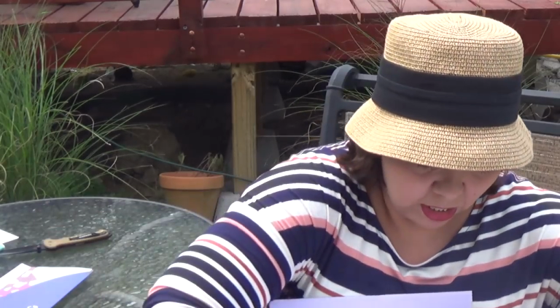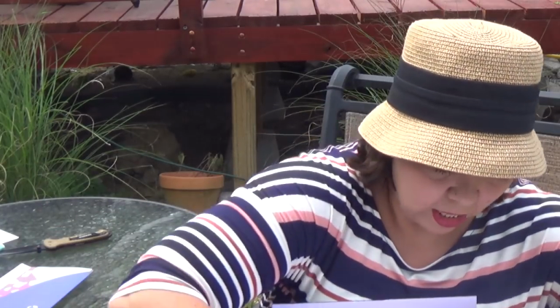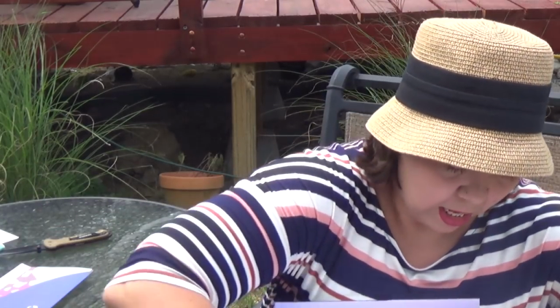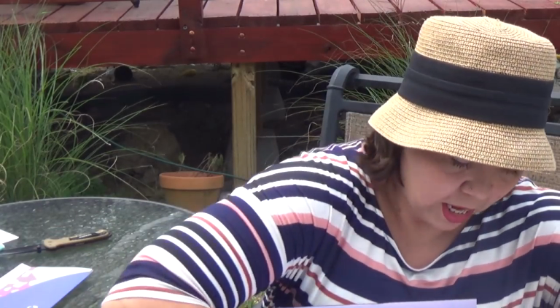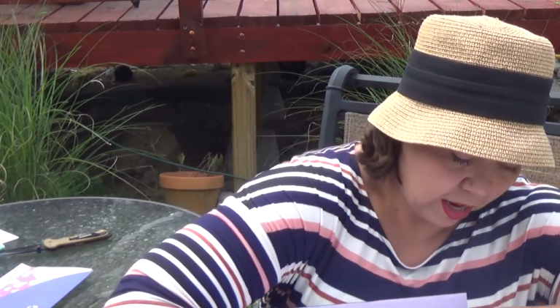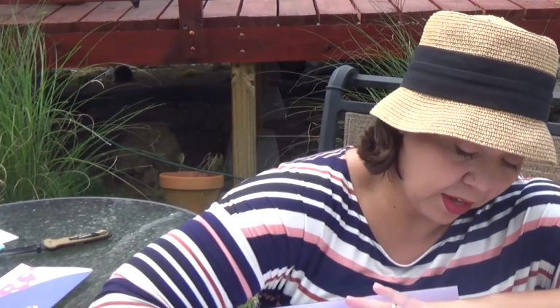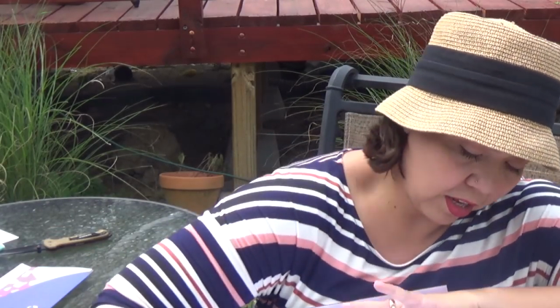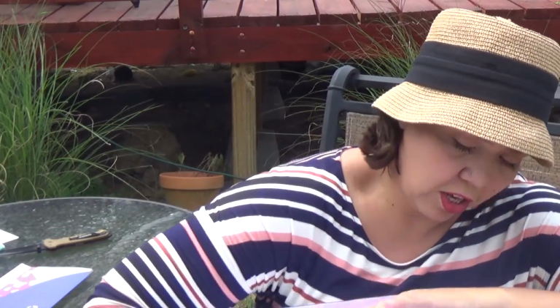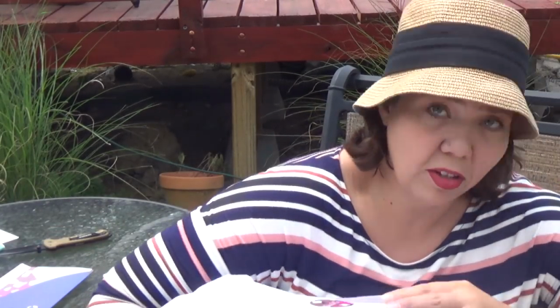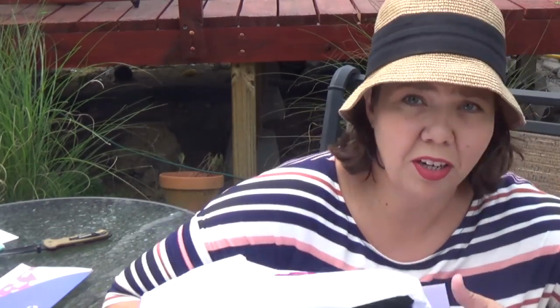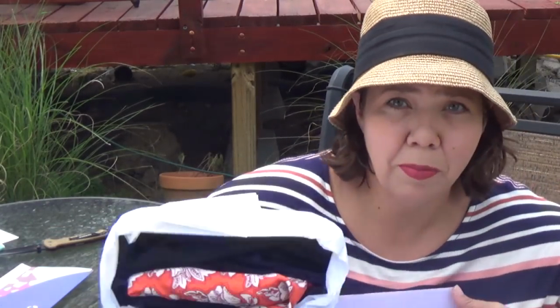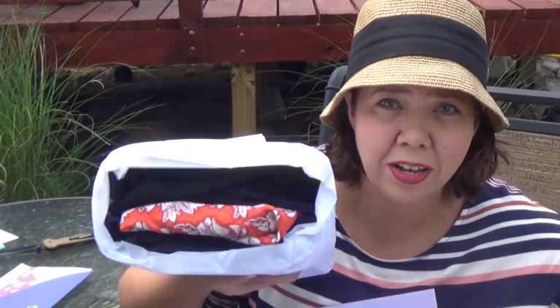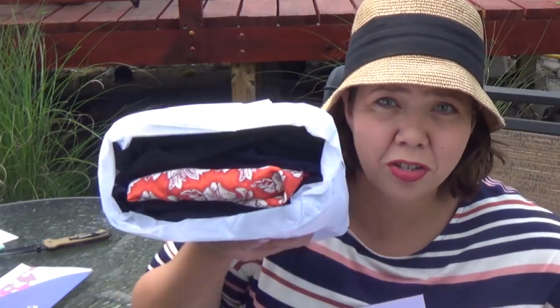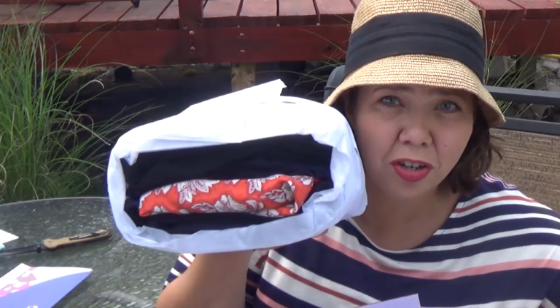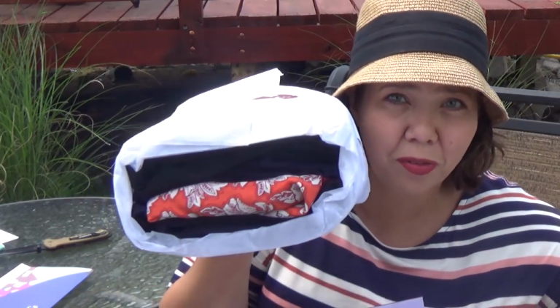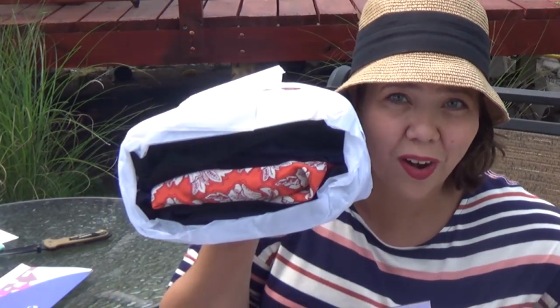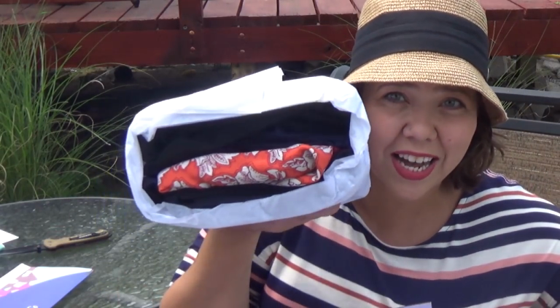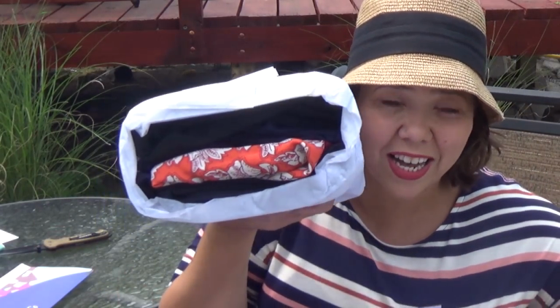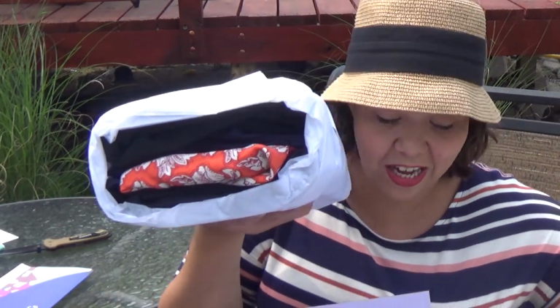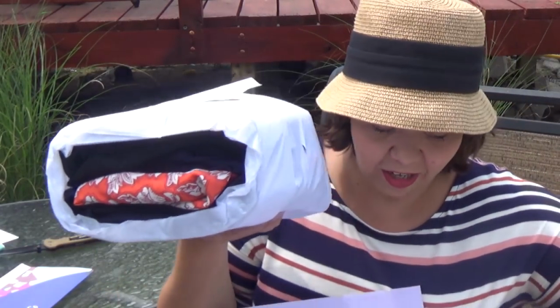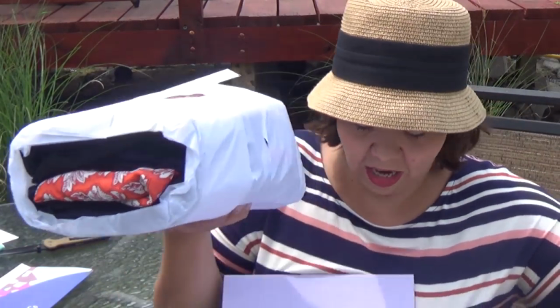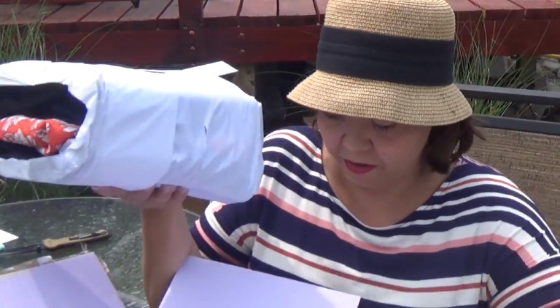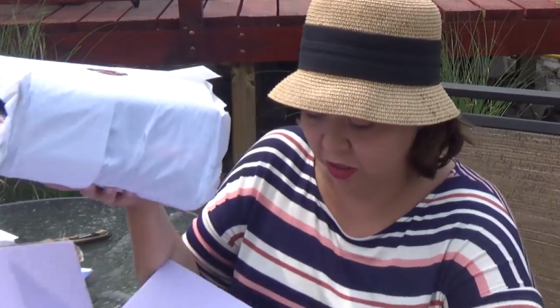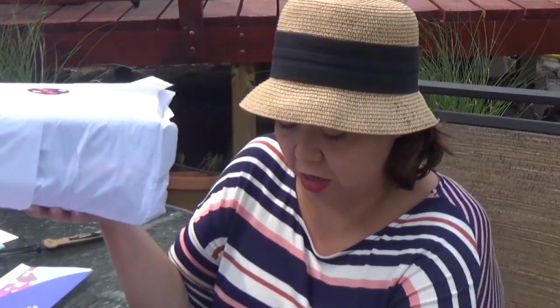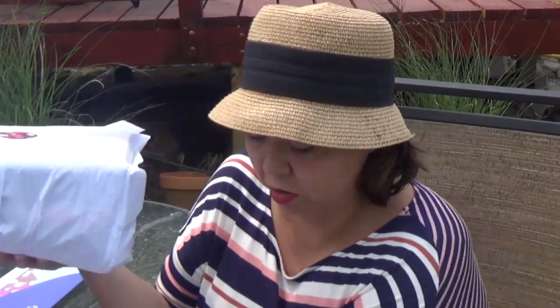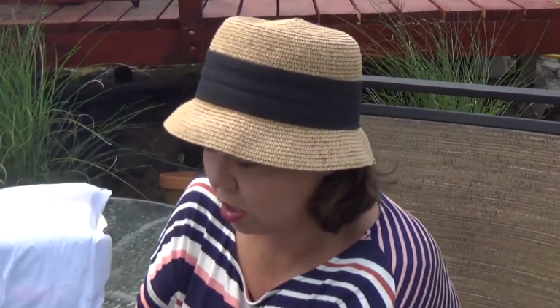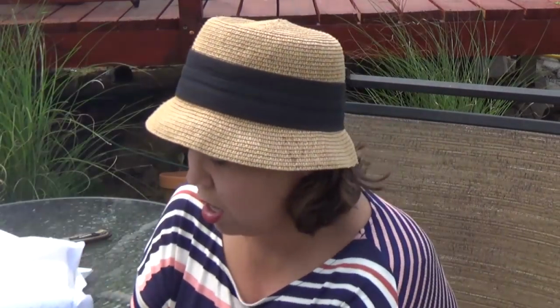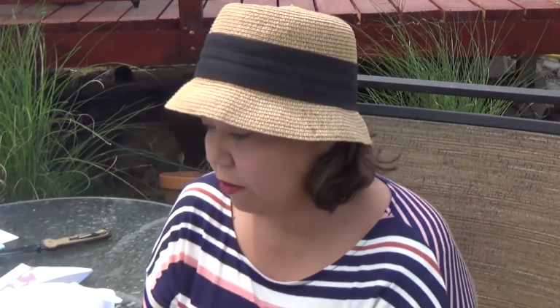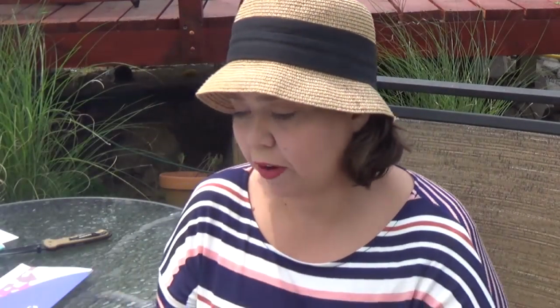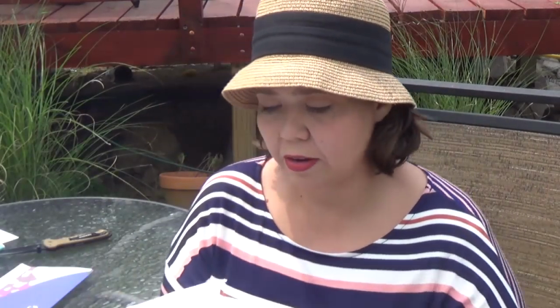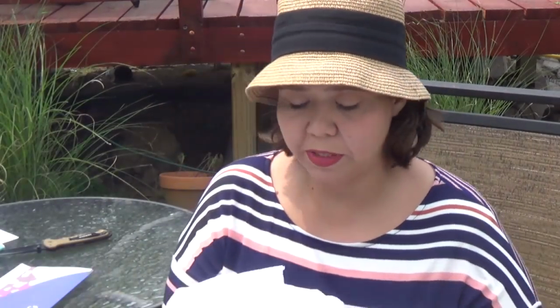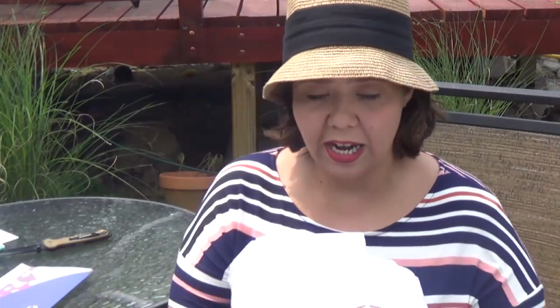They send a mailer too and have cute little packaging. I've got a cute little bundle of clothes from Dia.